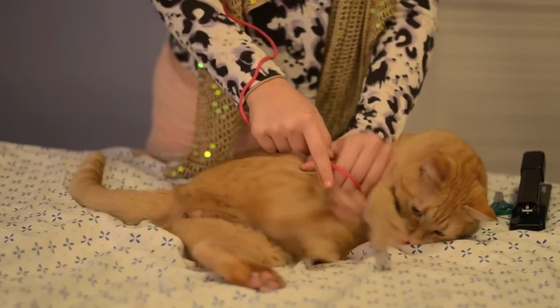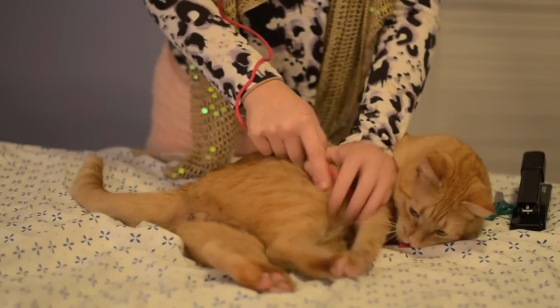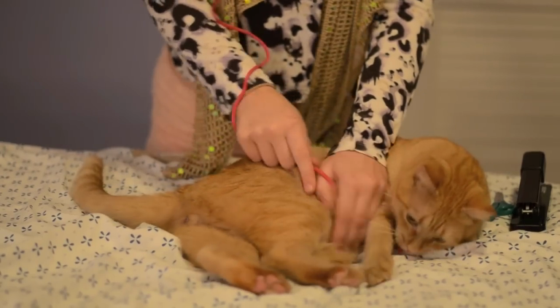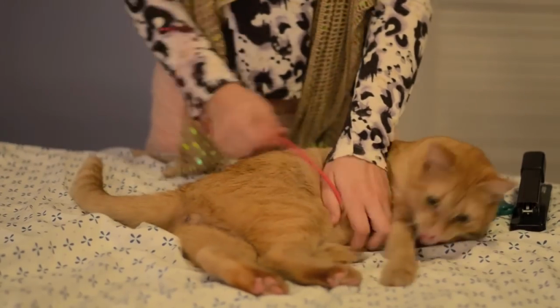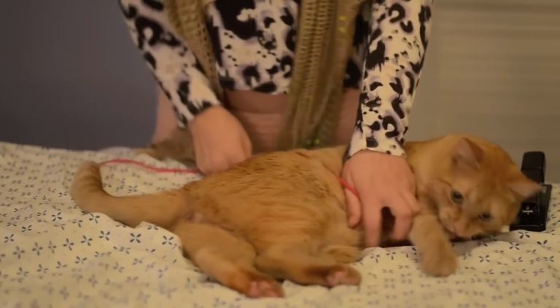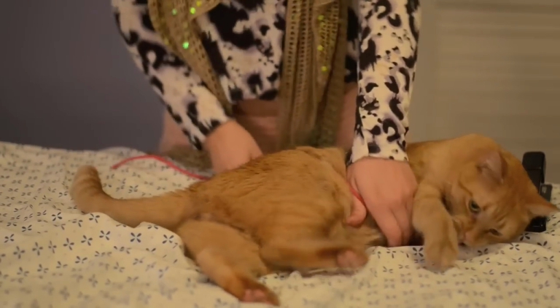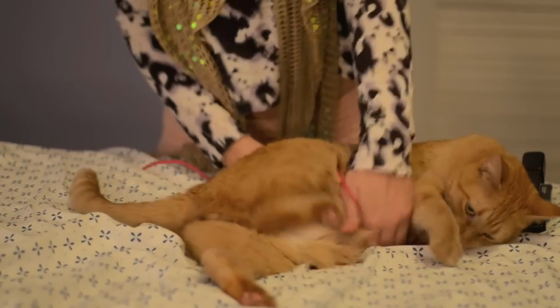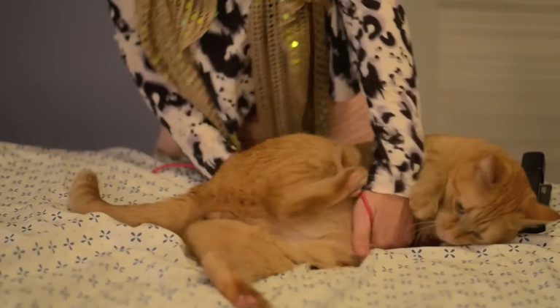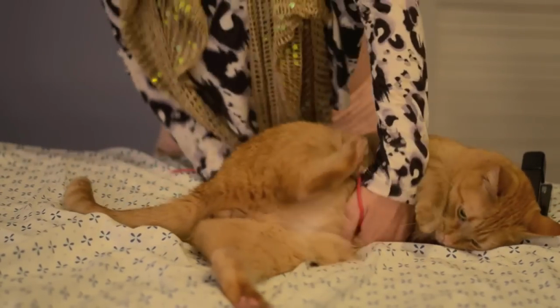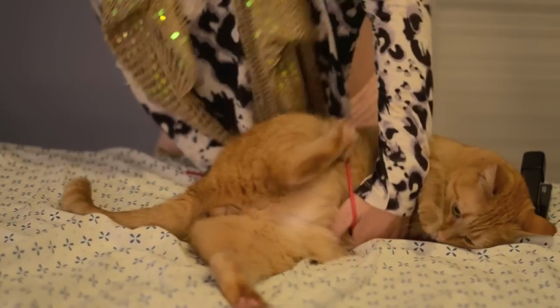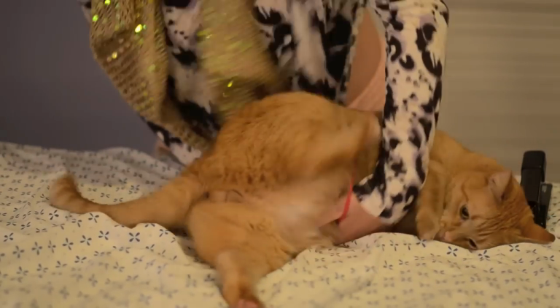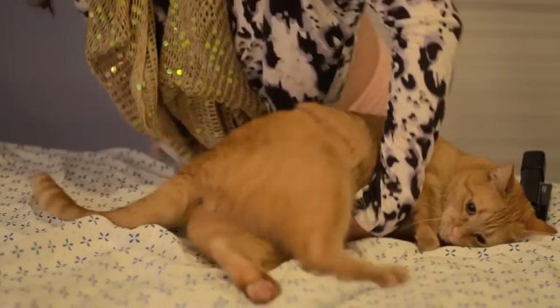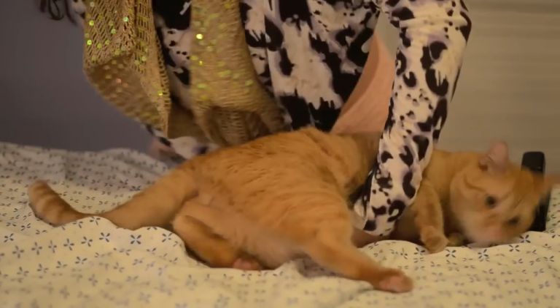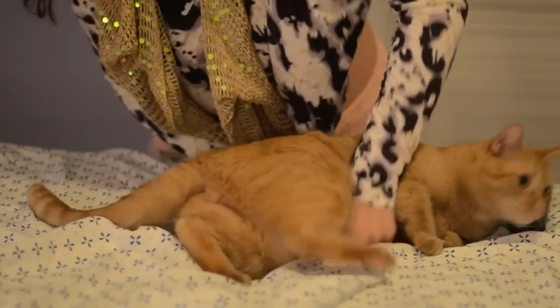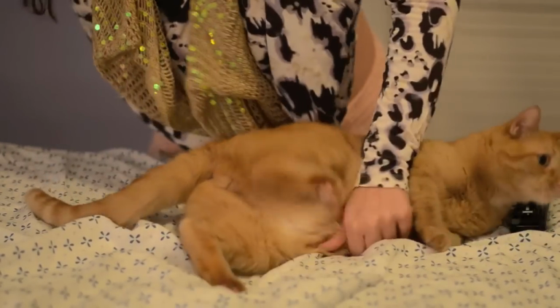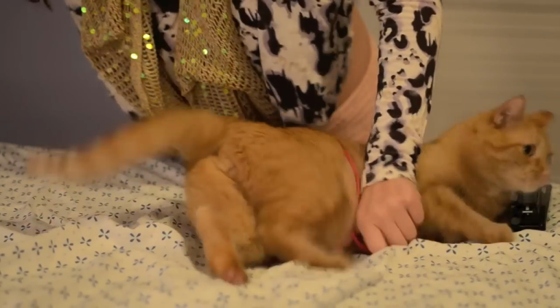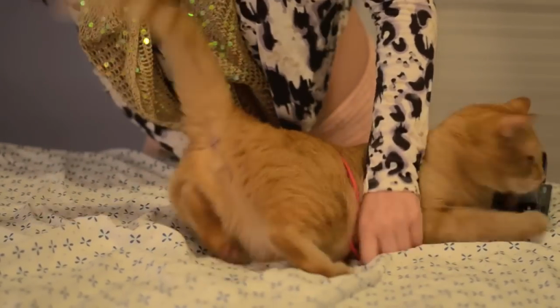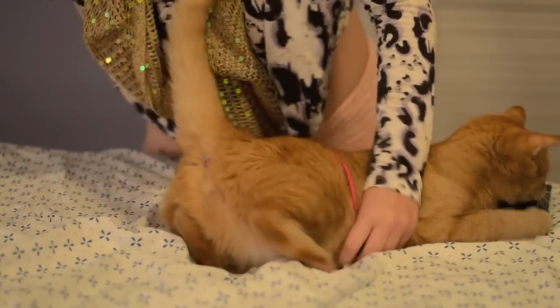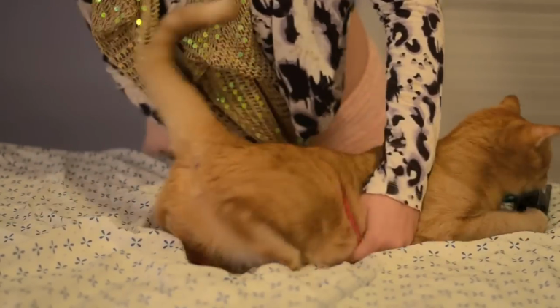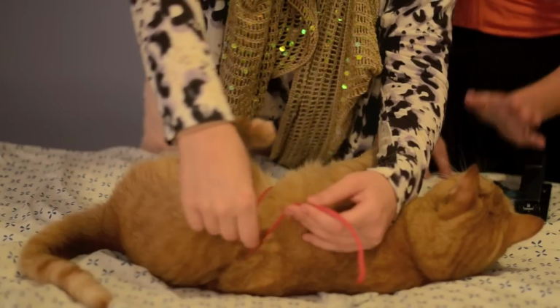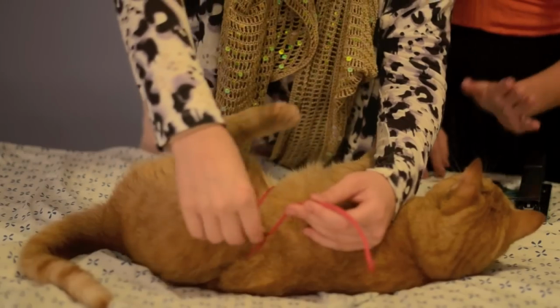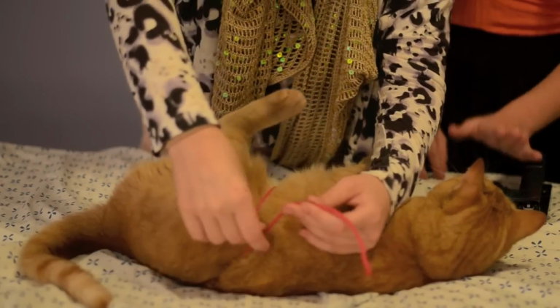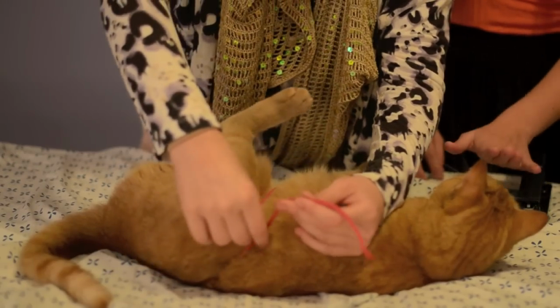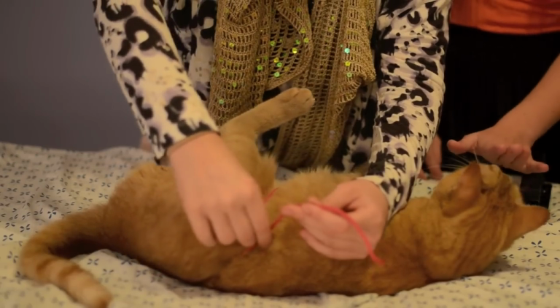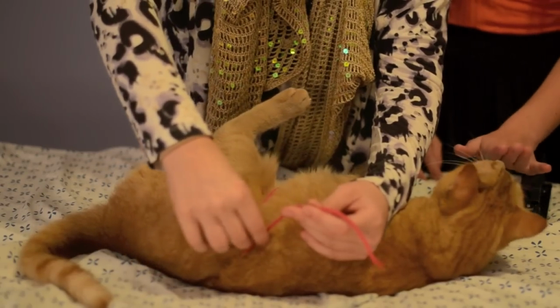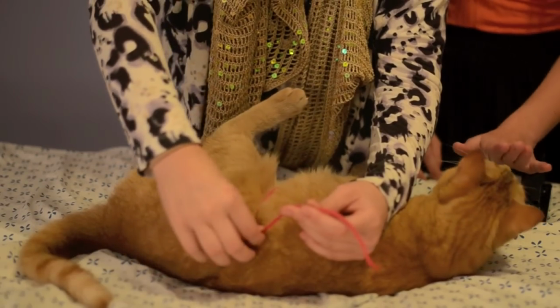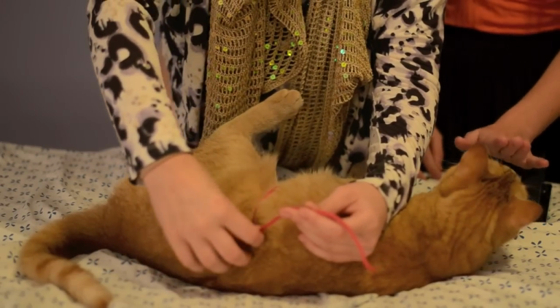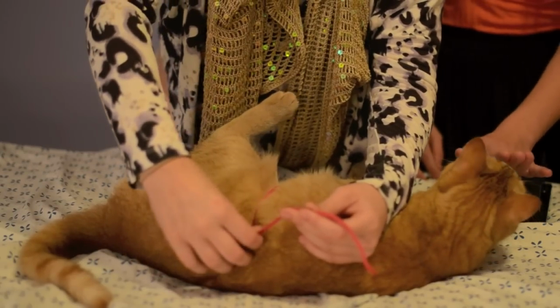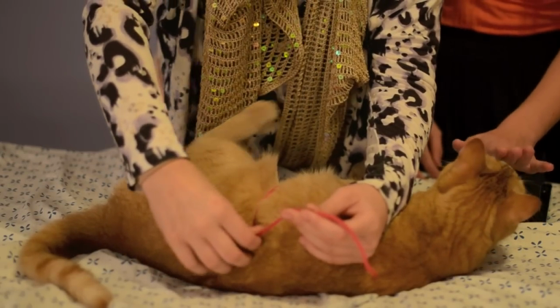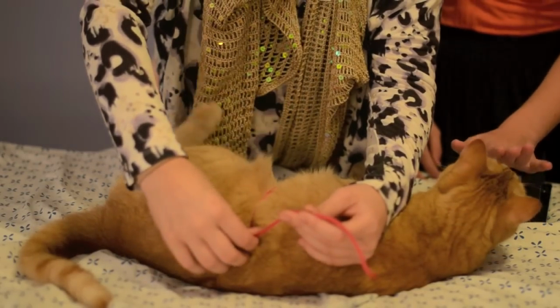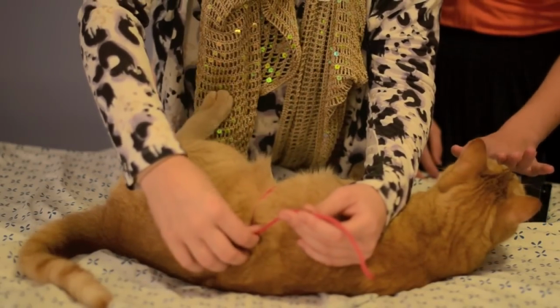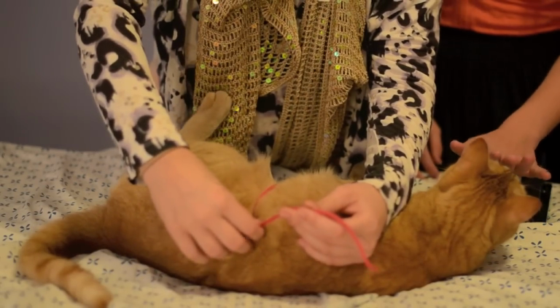First, you measure your cat all the way around with a string, and then you cut it in the according place.